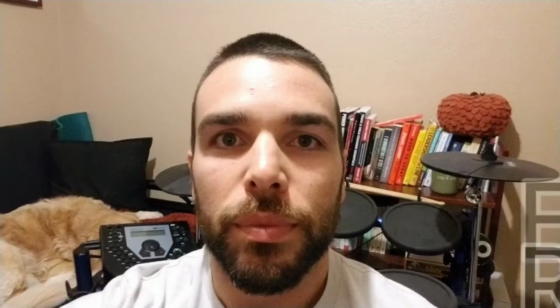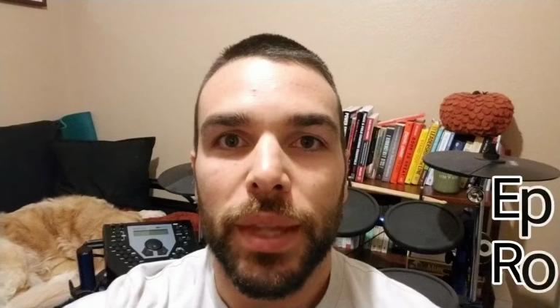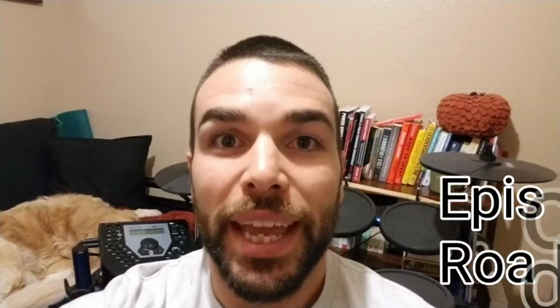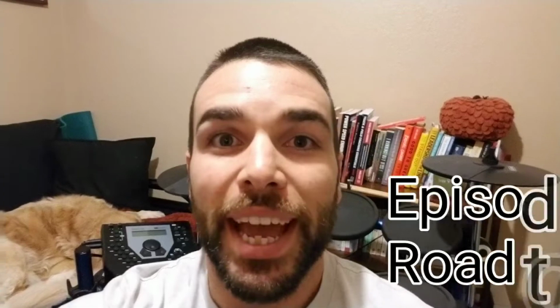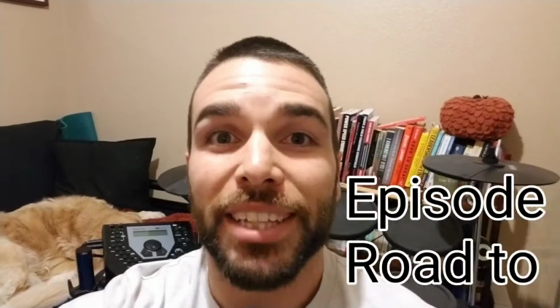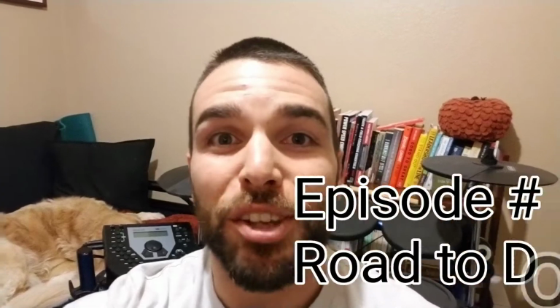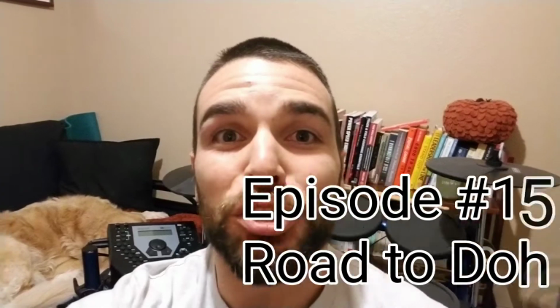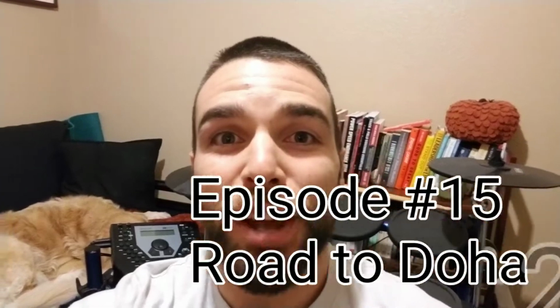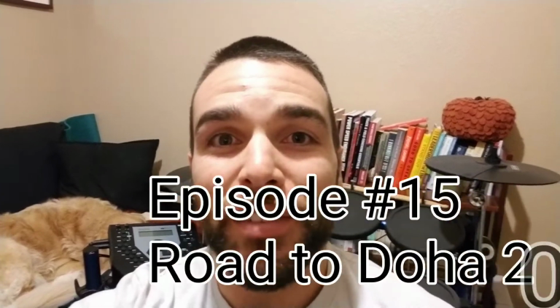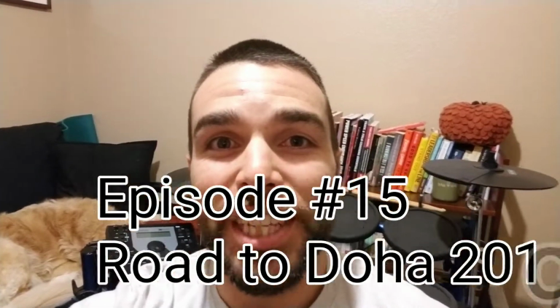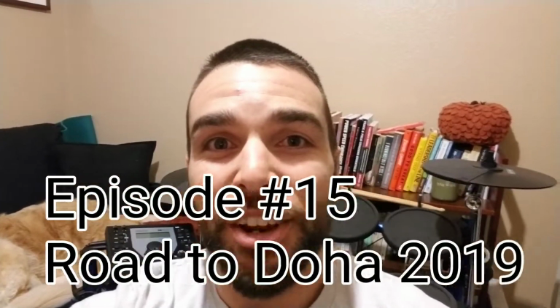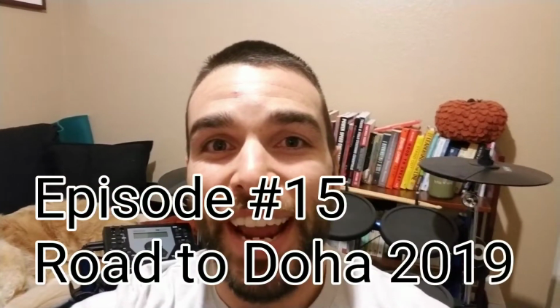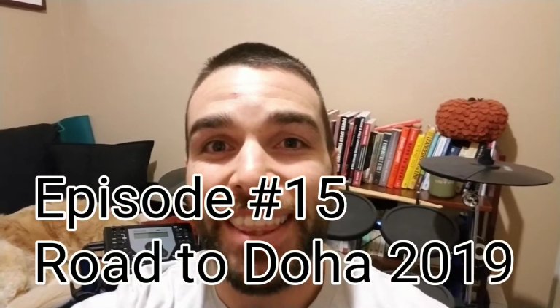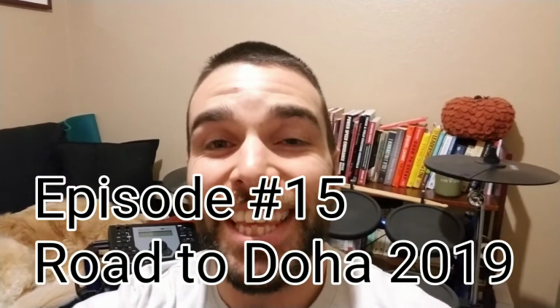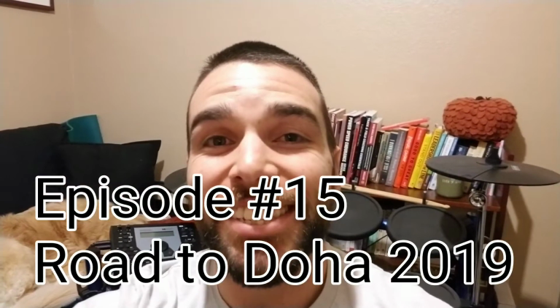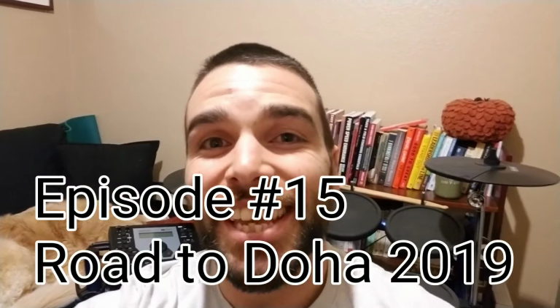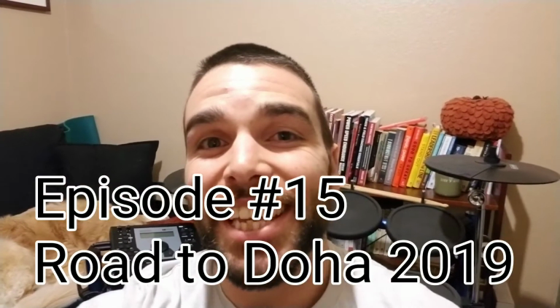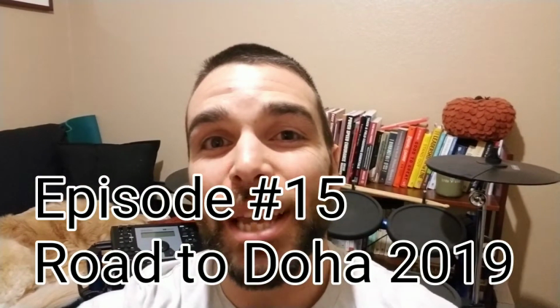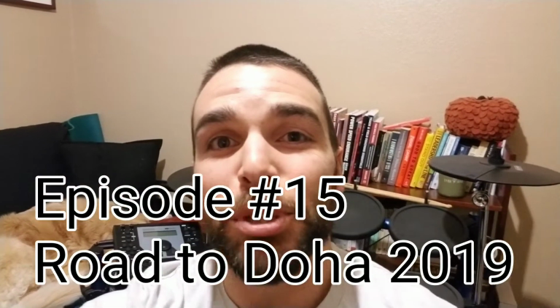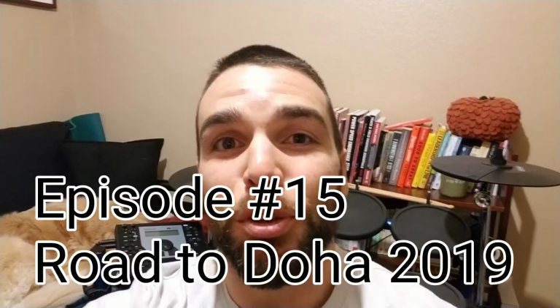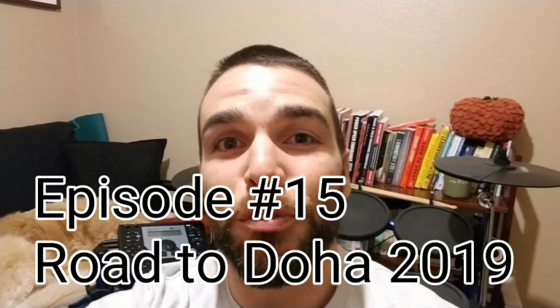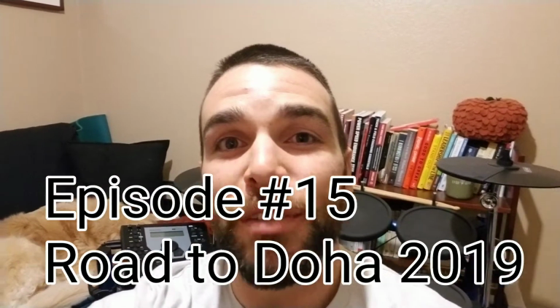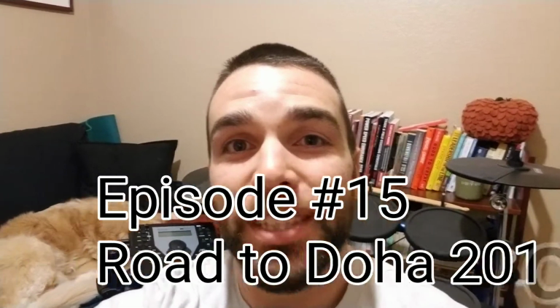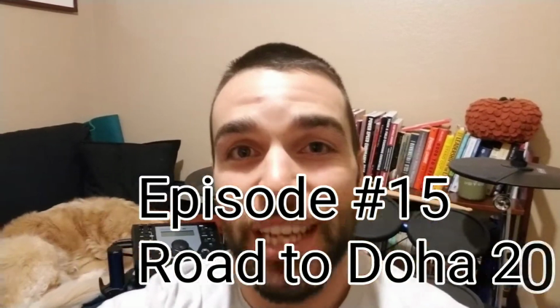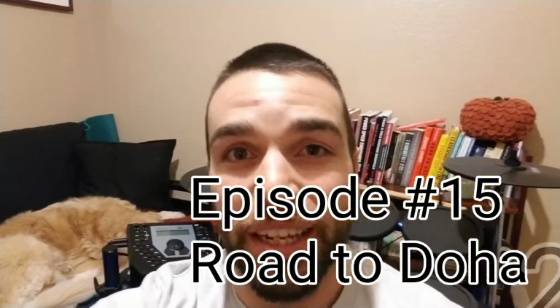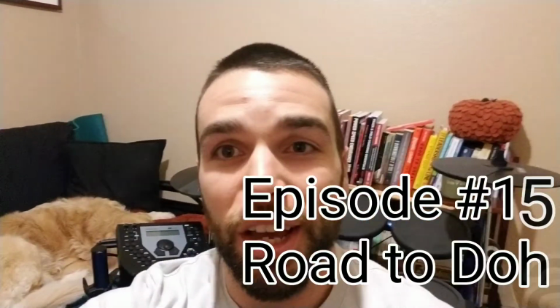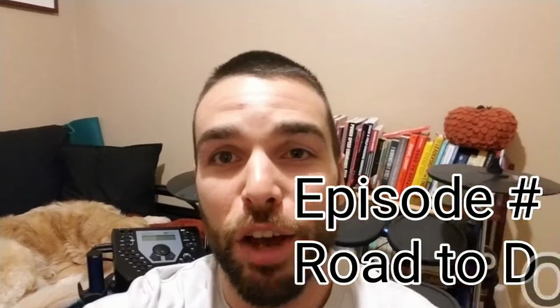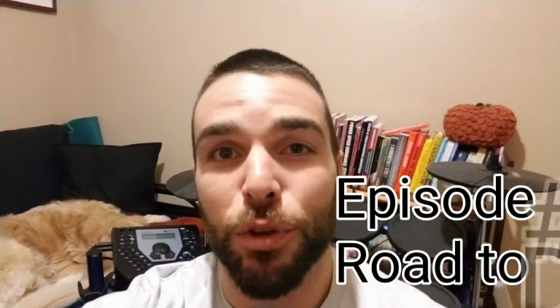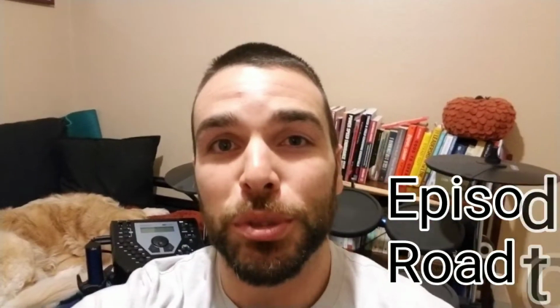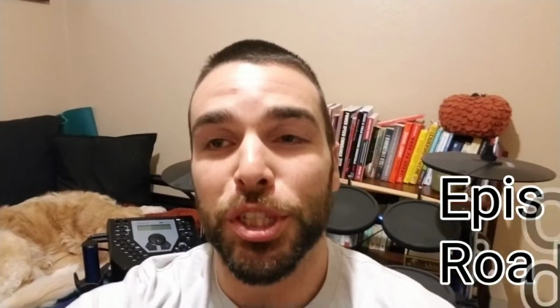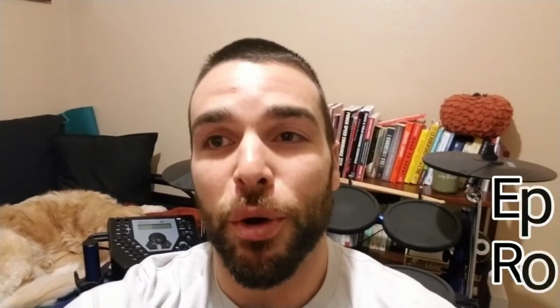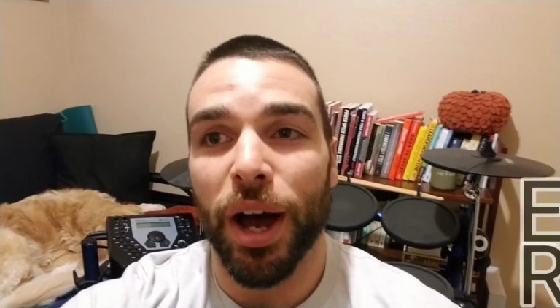Hey guys, Coach Travis here, and this is episode 15 of Road to Doha.